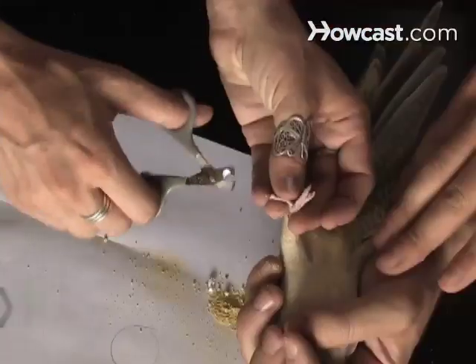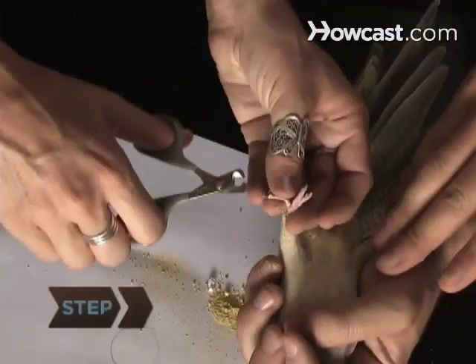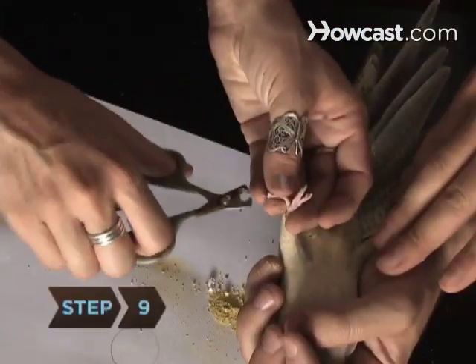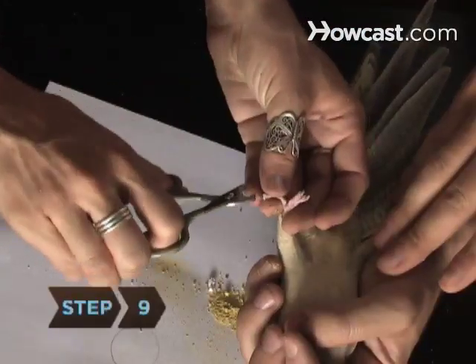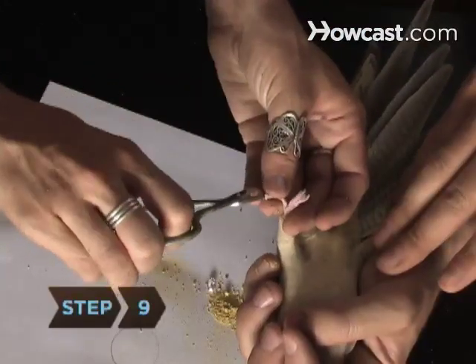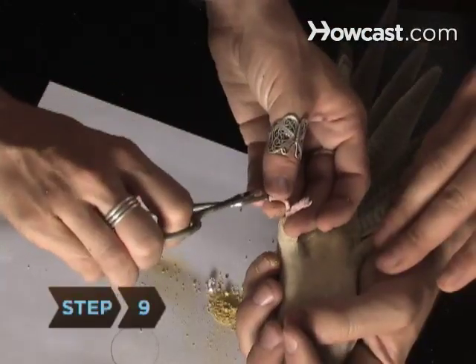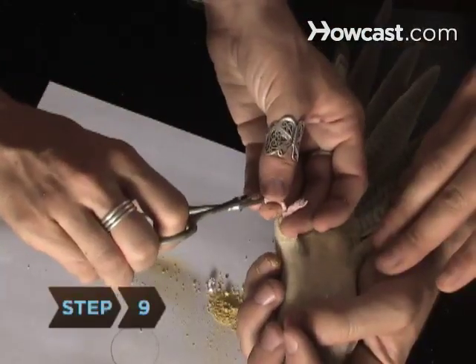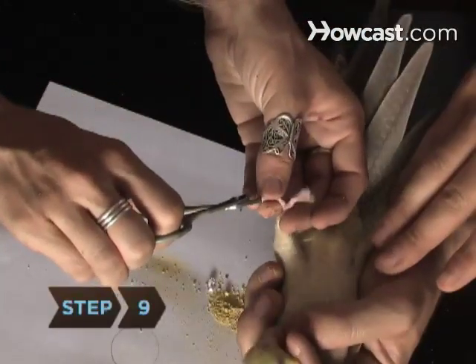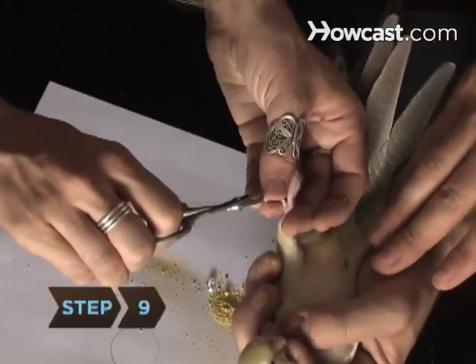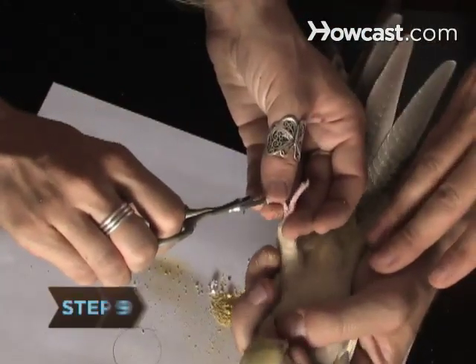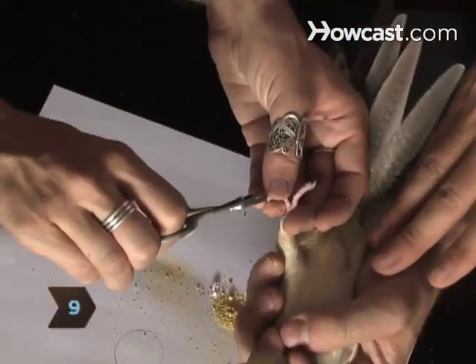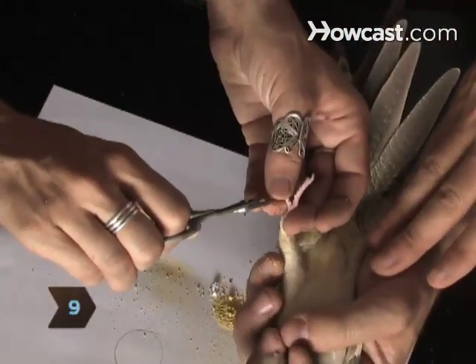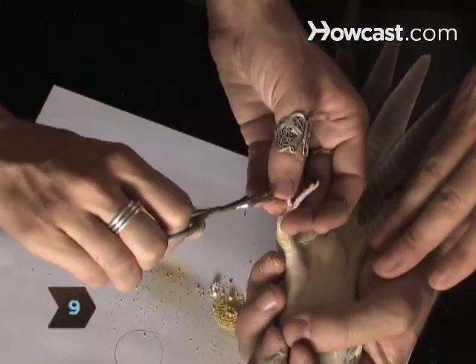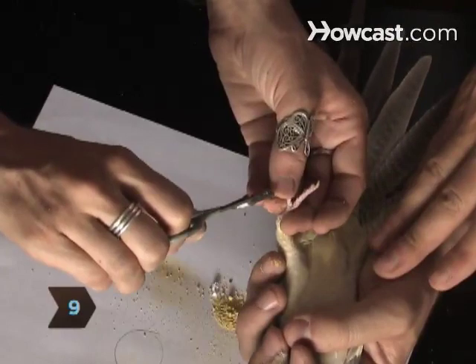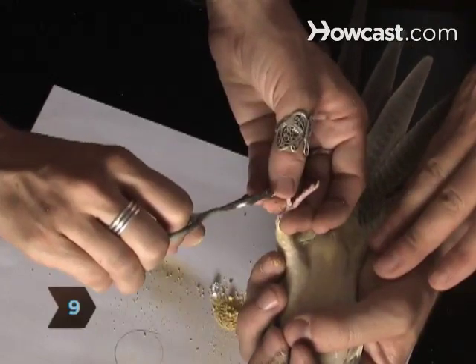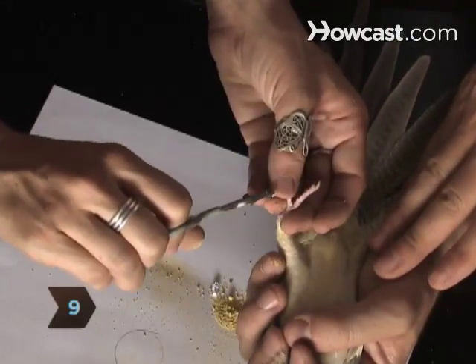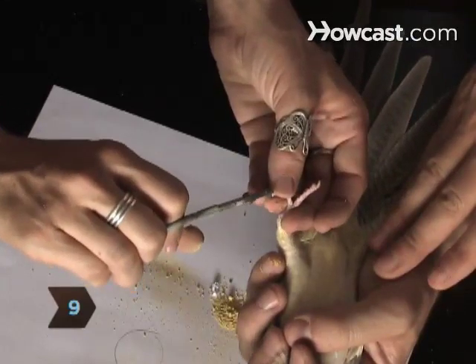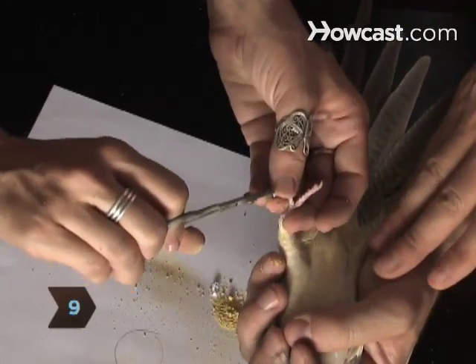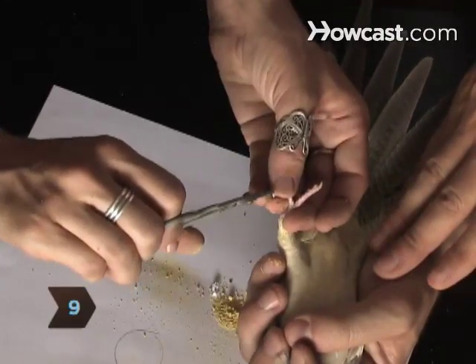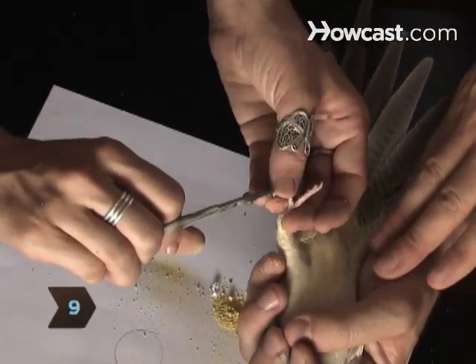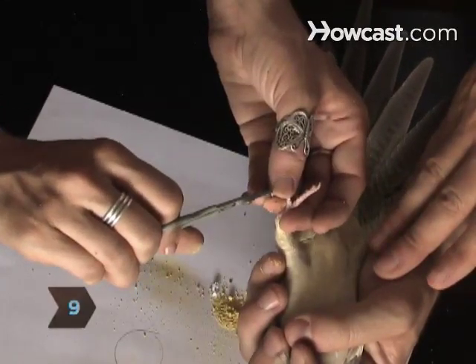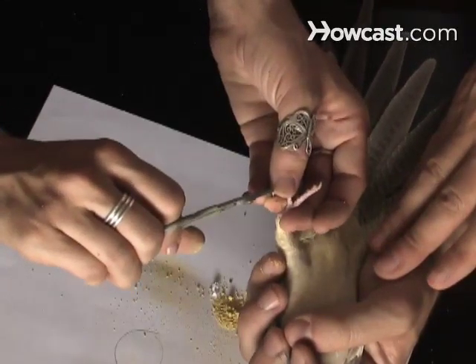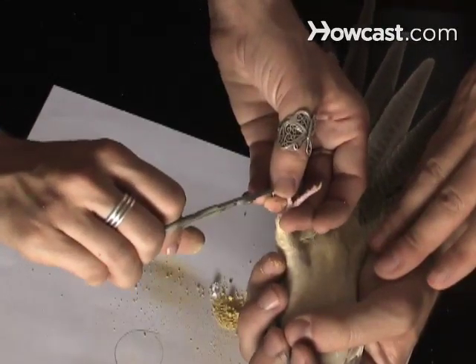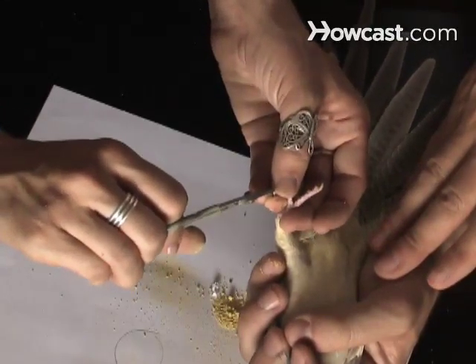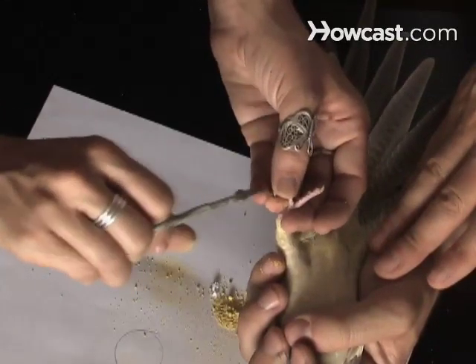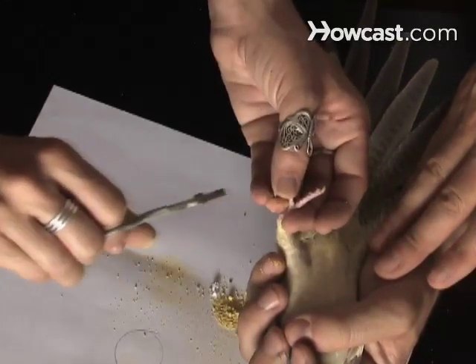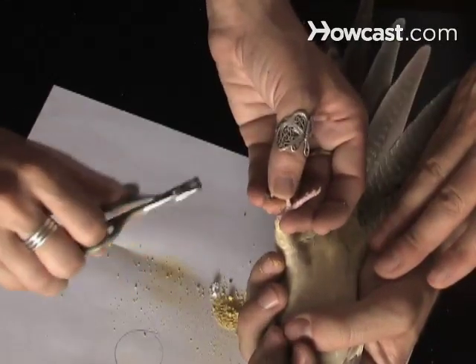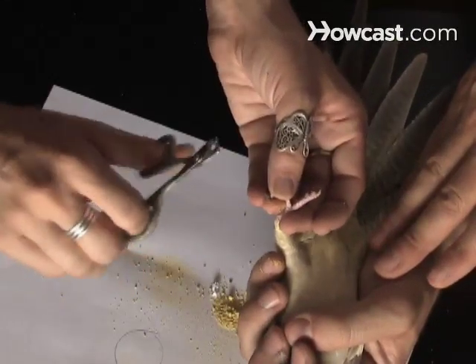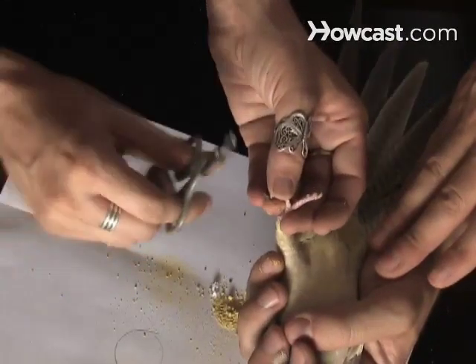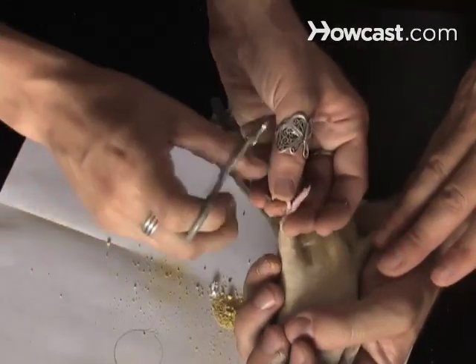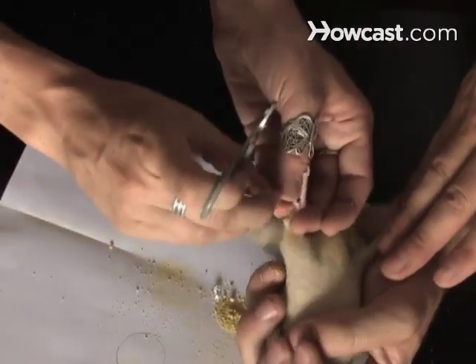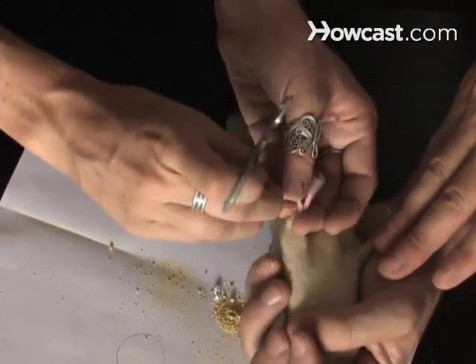Step 9: Work as quickly as you can. Pedicures are stressful for birds, so speak calmly and soothingly to your bird as you clip.